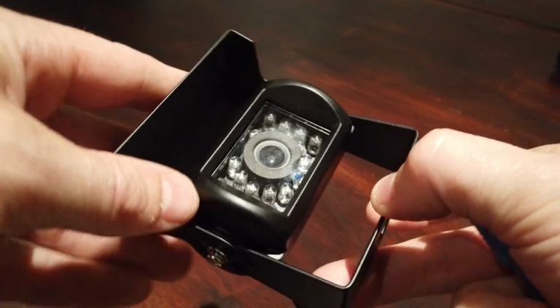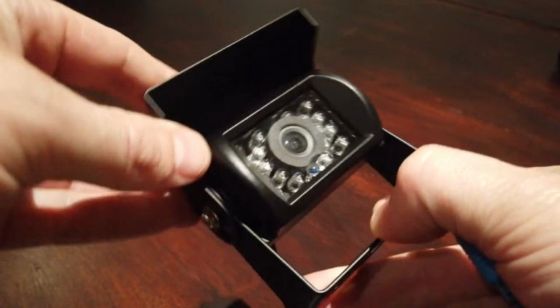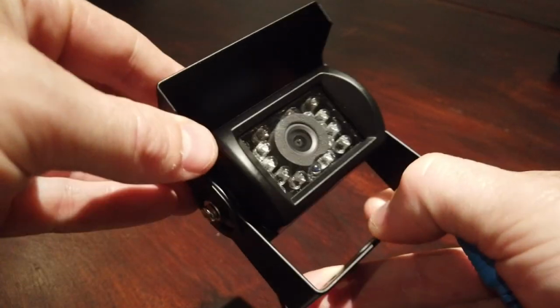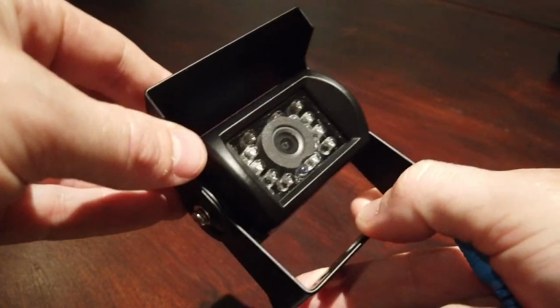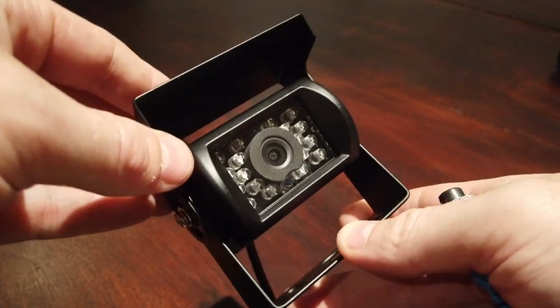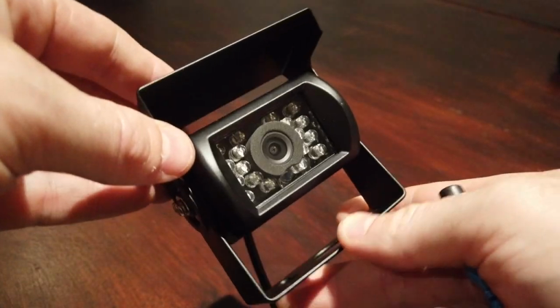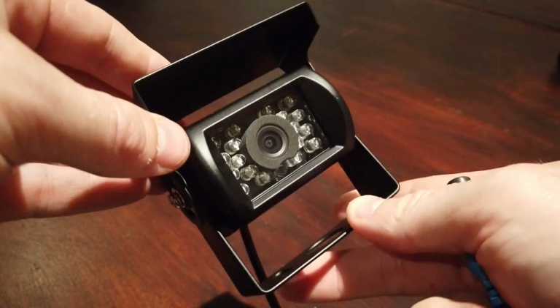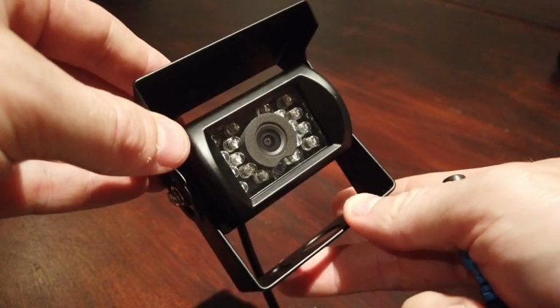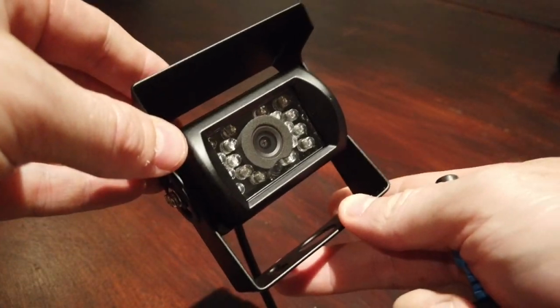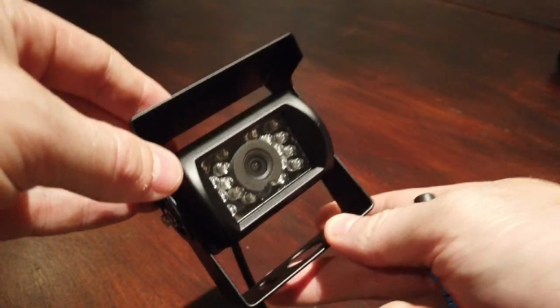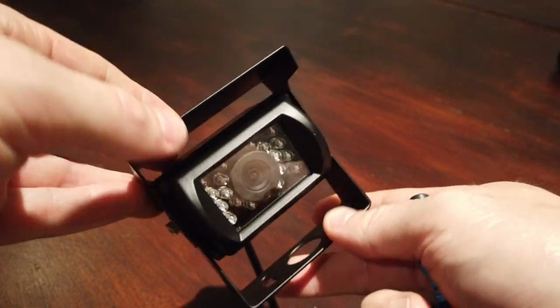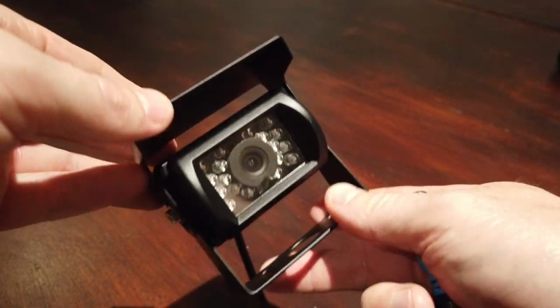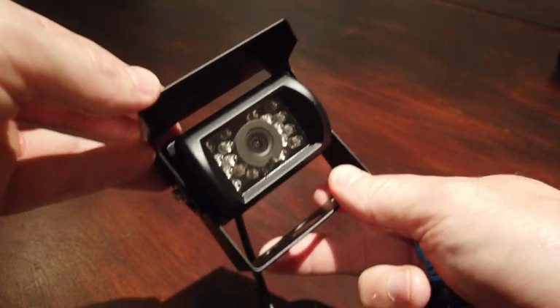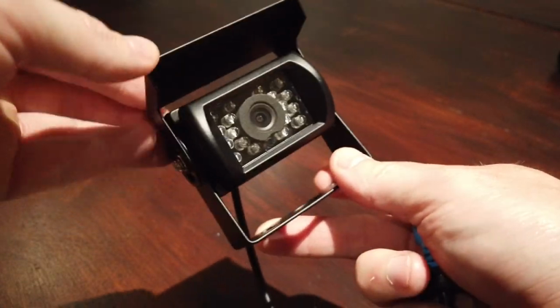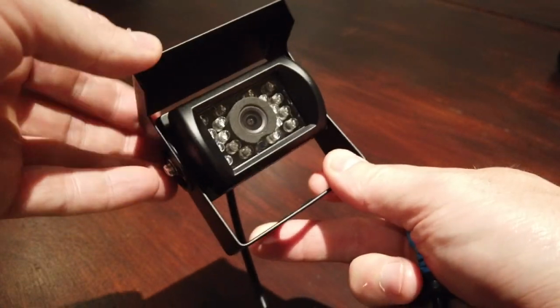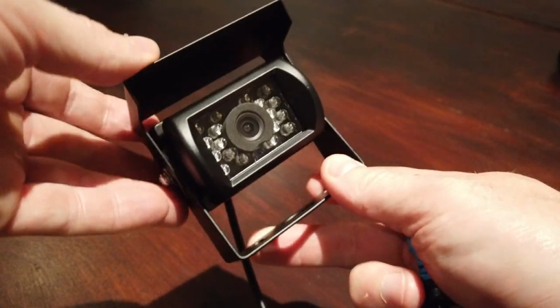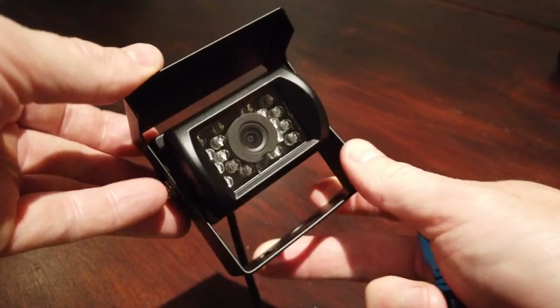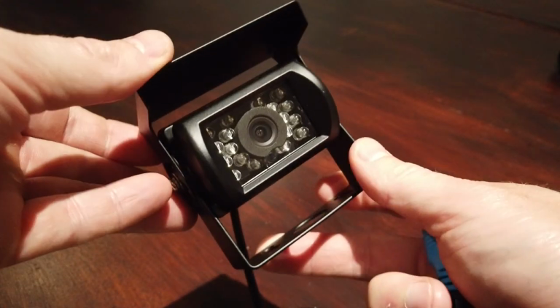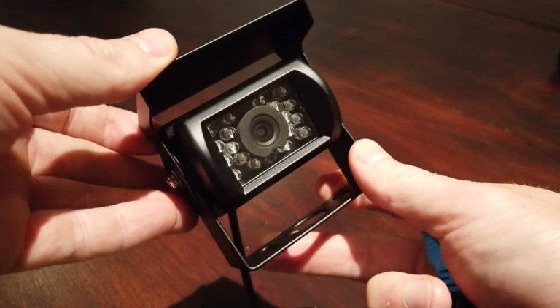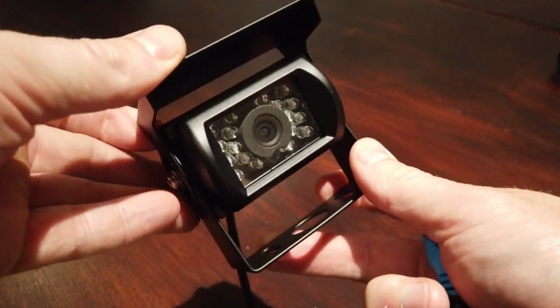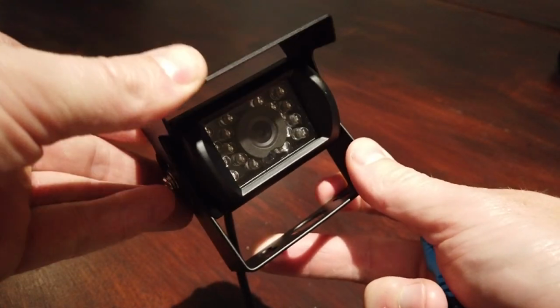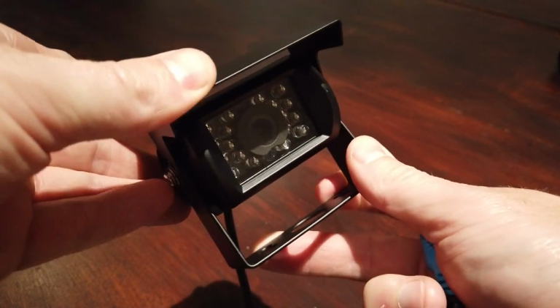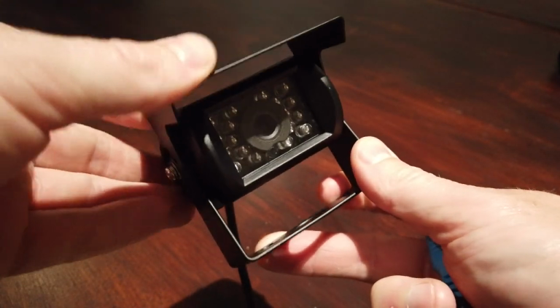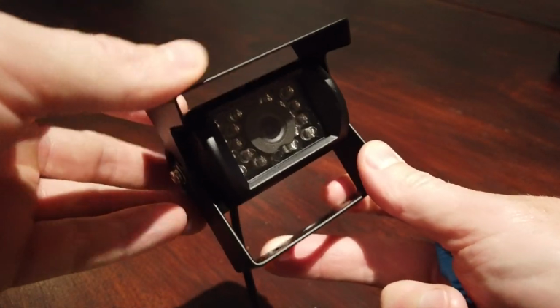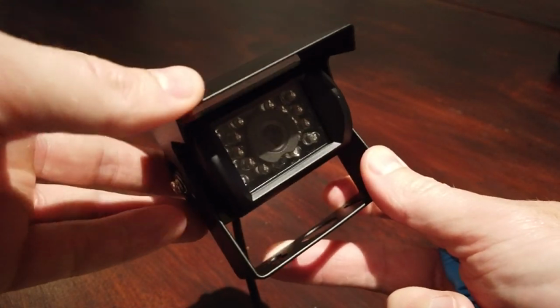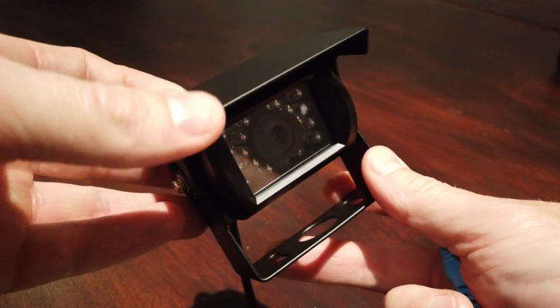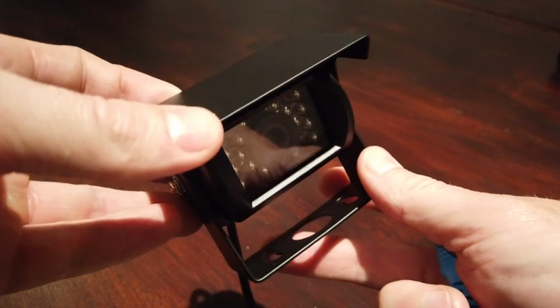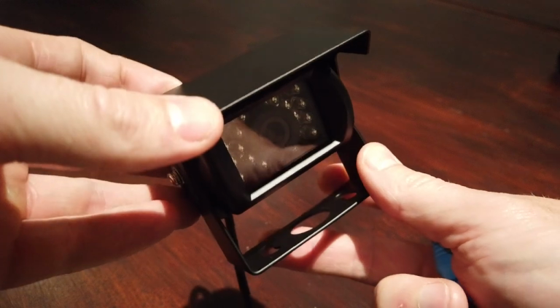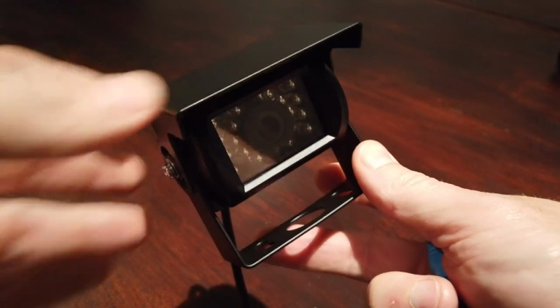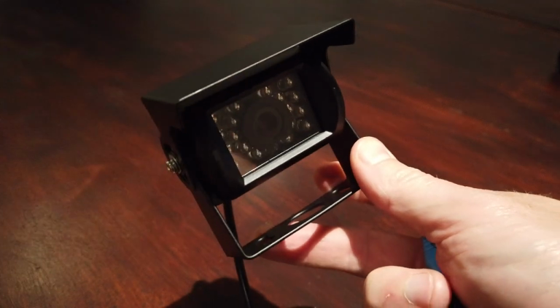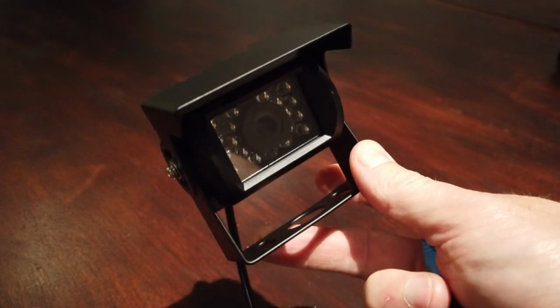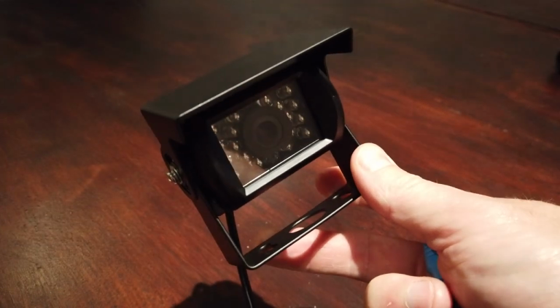So a quality simple backup camera — it's like perfect for a caravan or trailer.